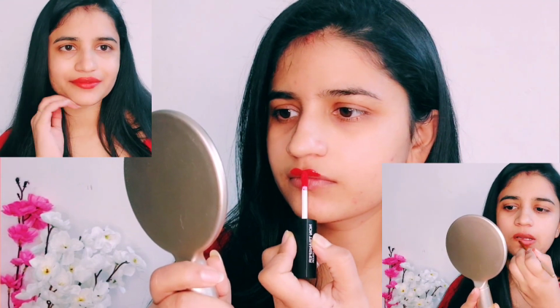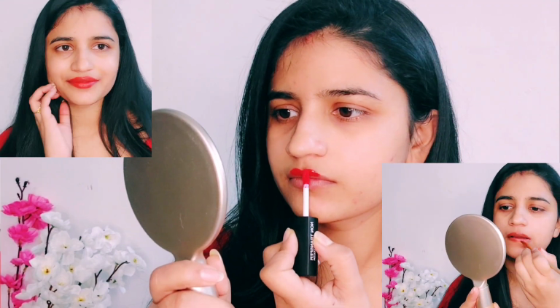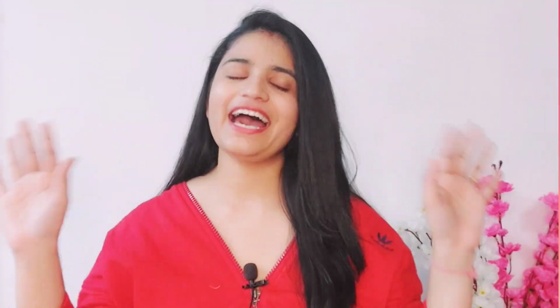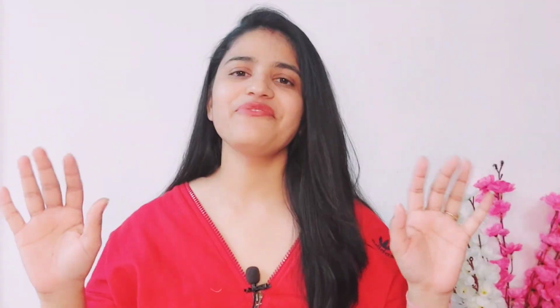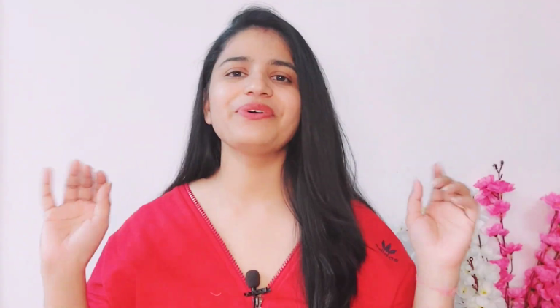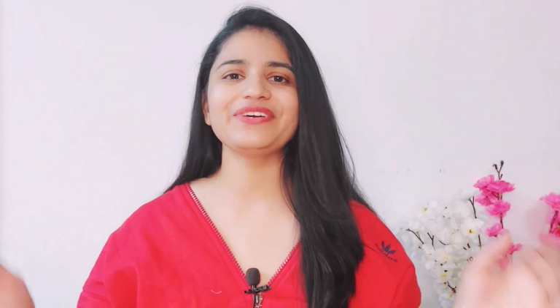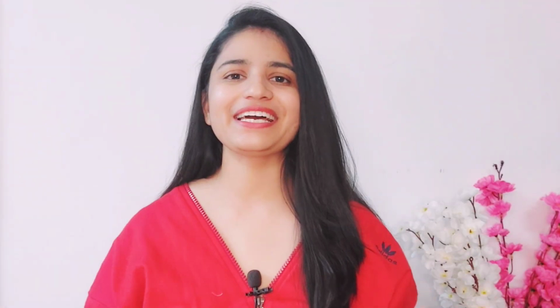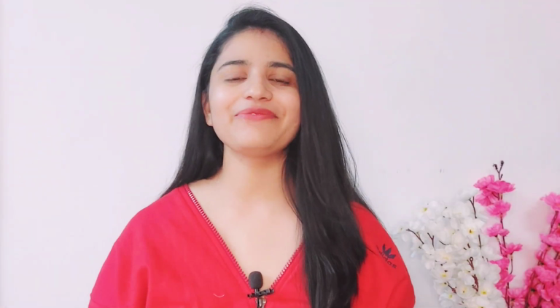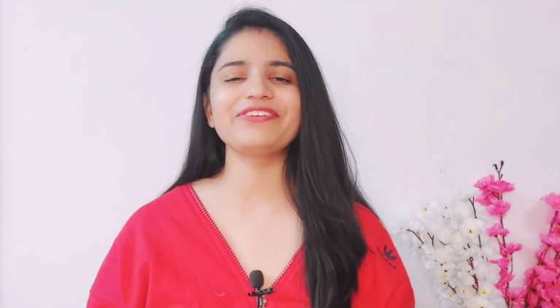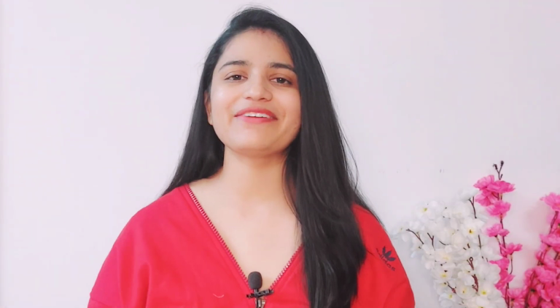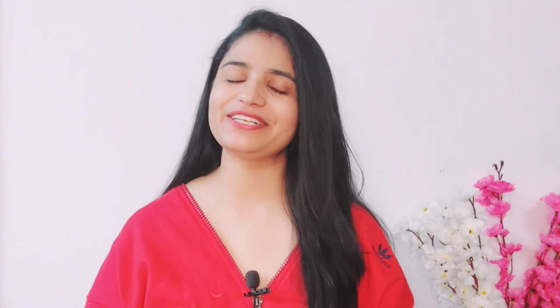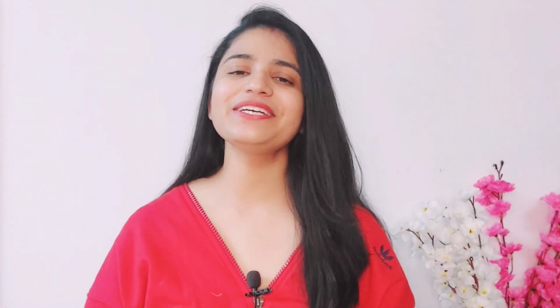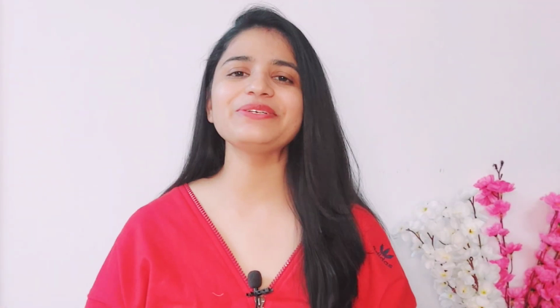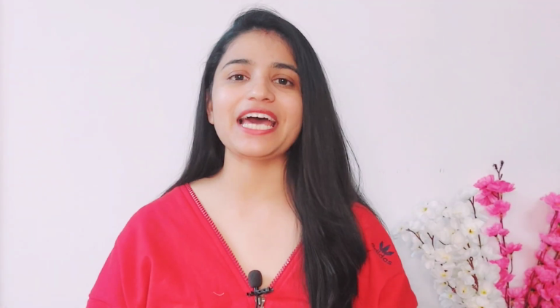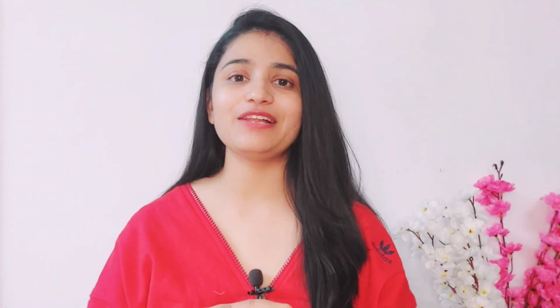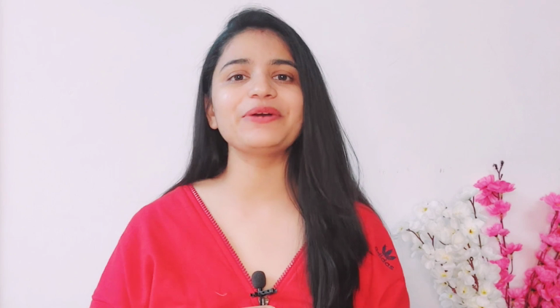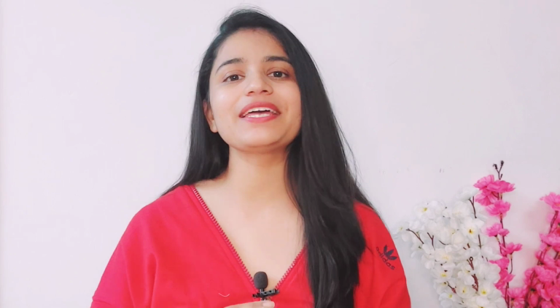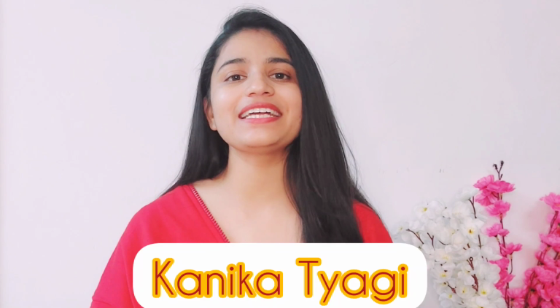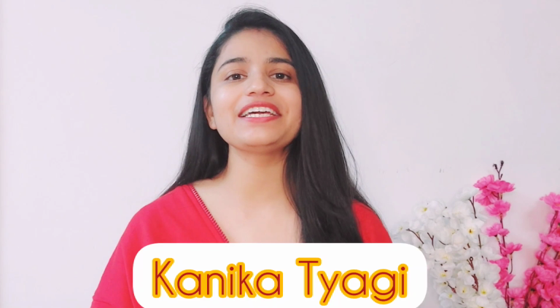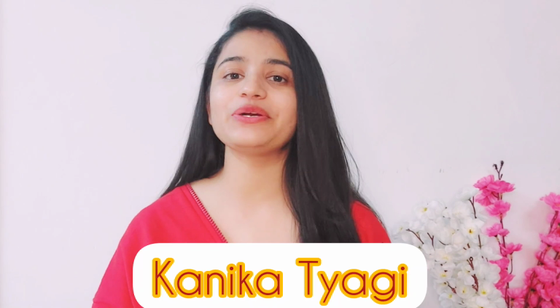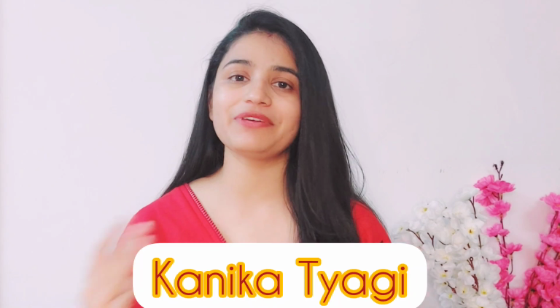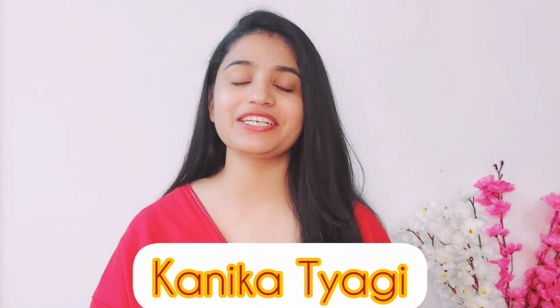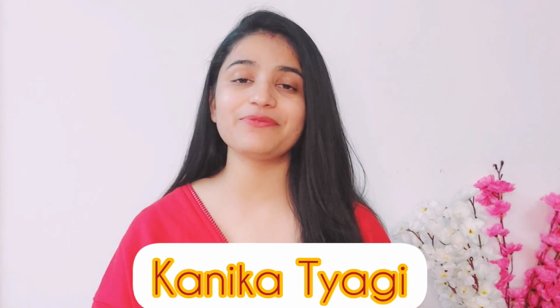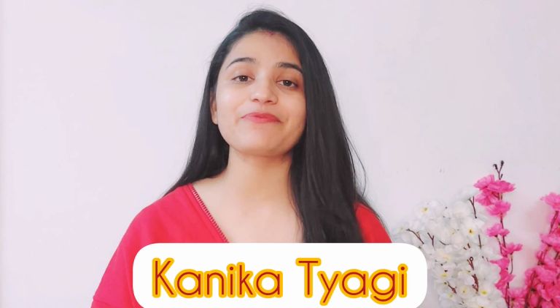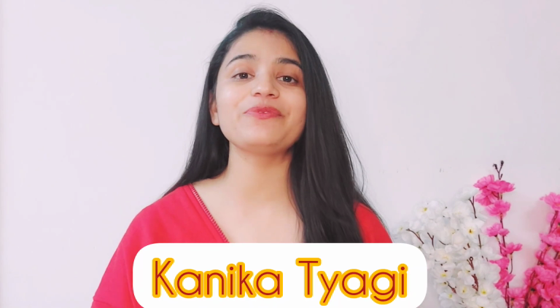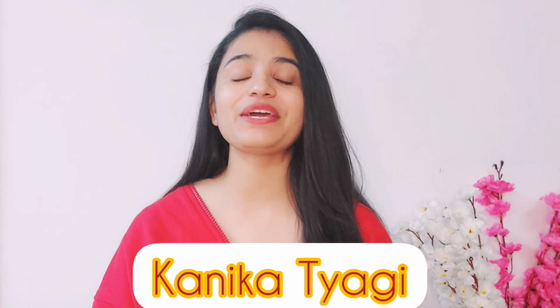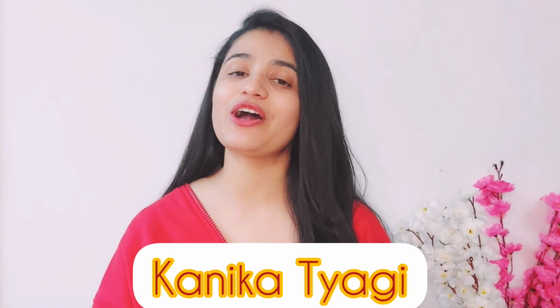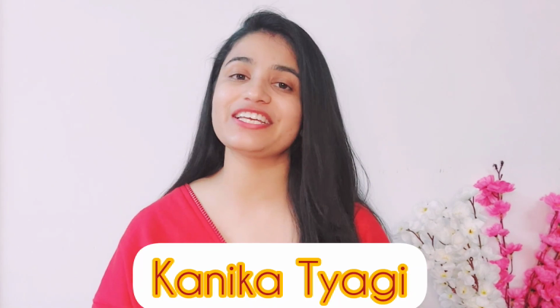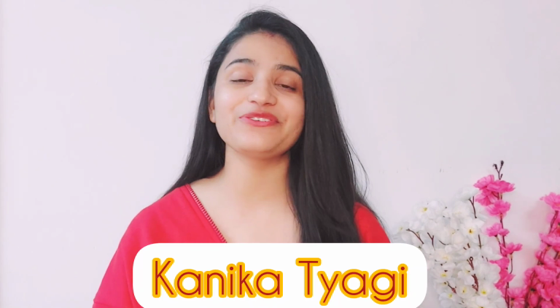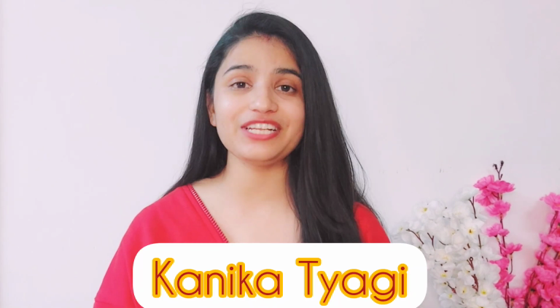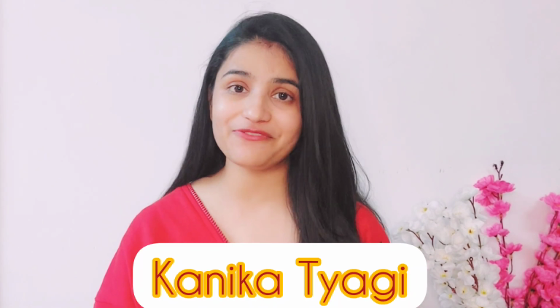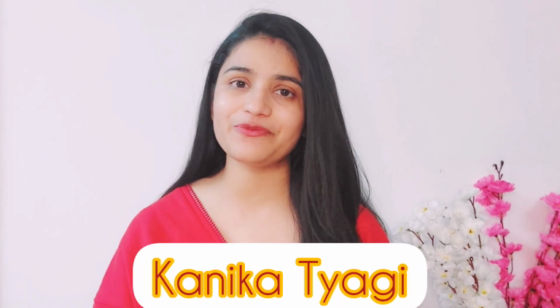Hi everyone, welcome and welcome back to my YouTube channel. I am Kanika Tyagi and this is my channel where you get very useful information.